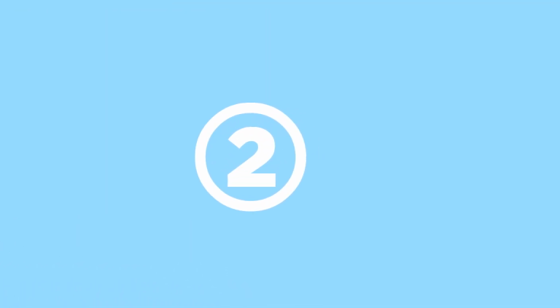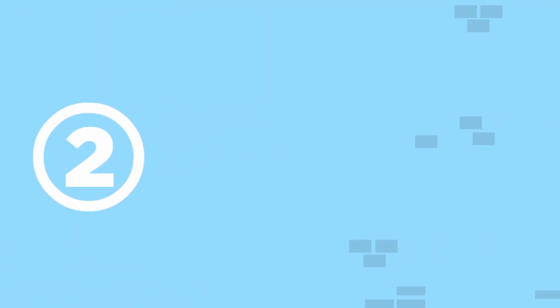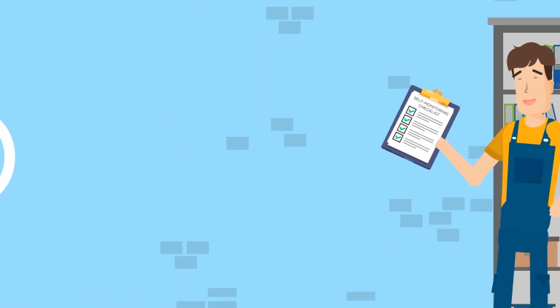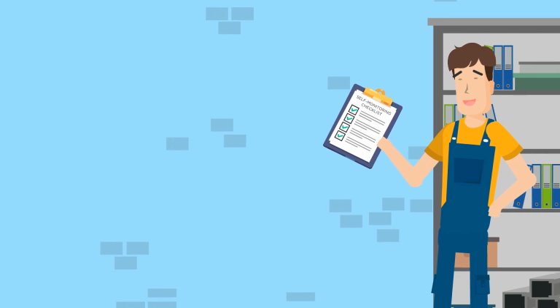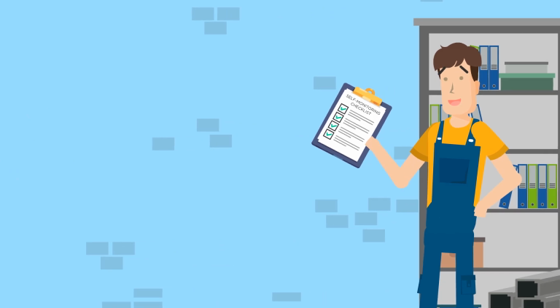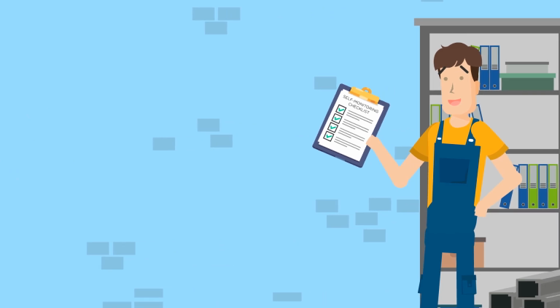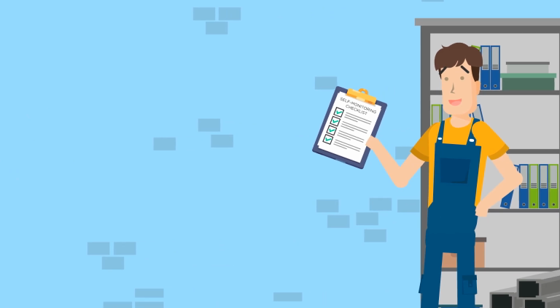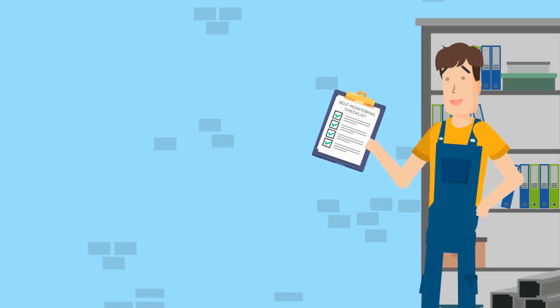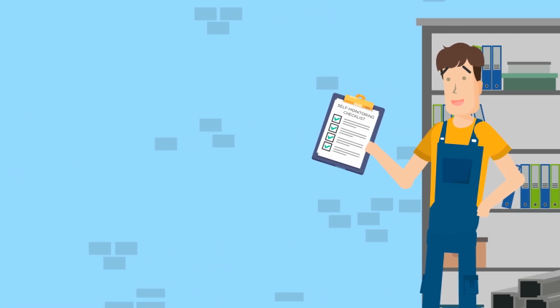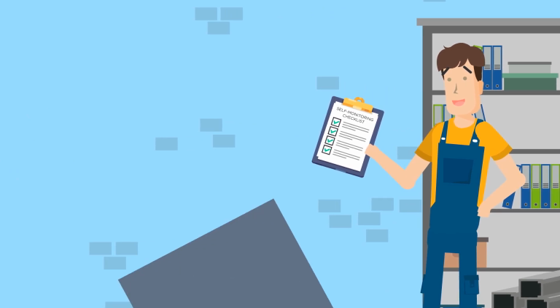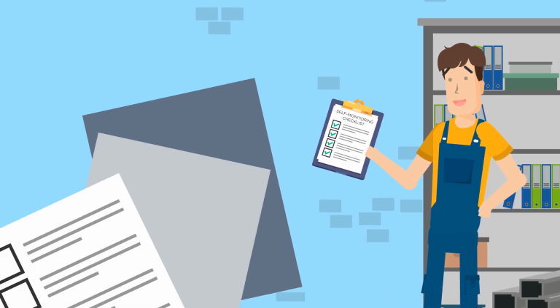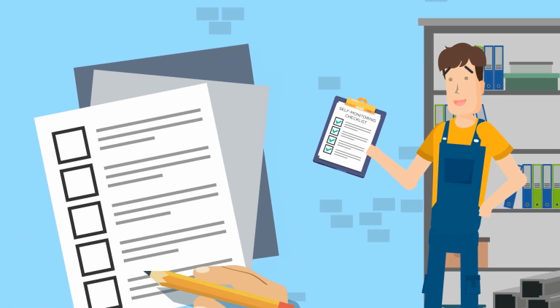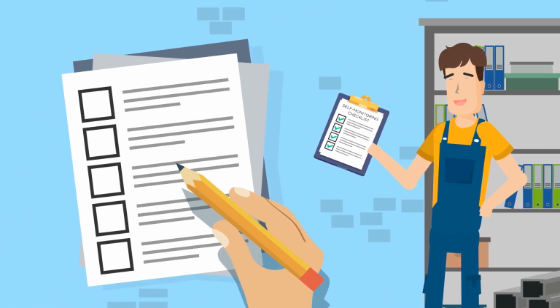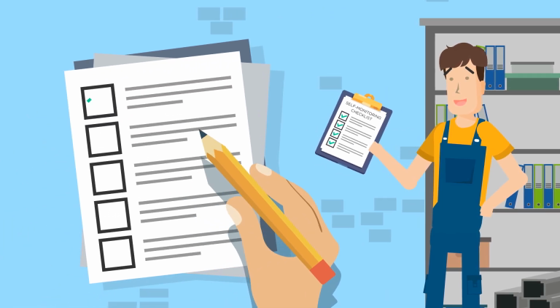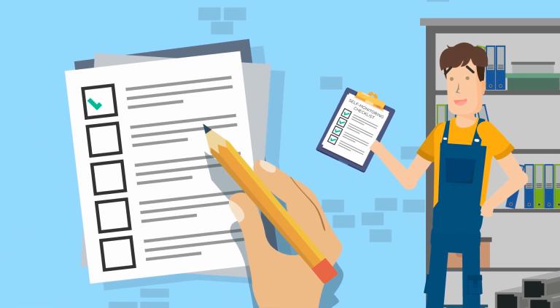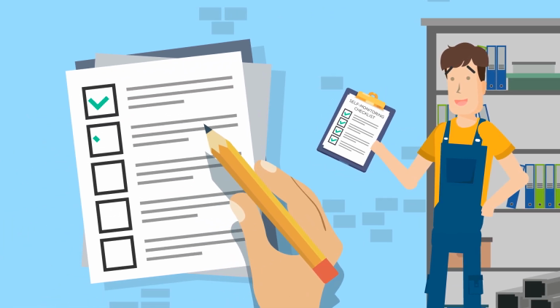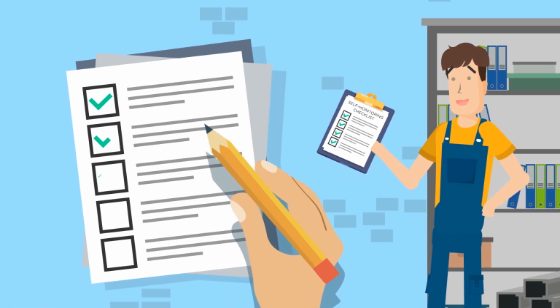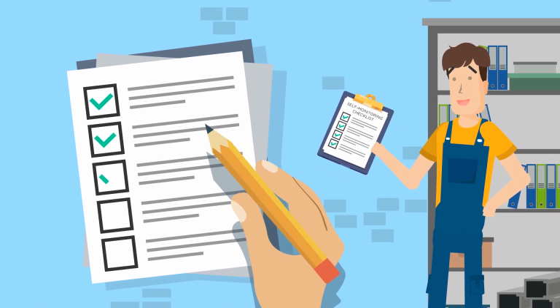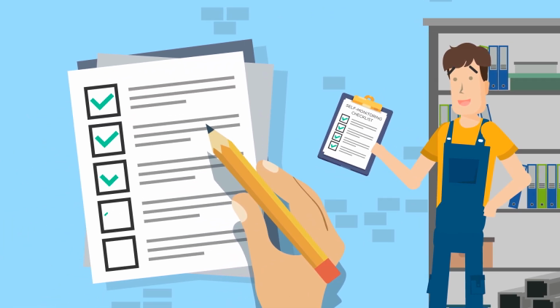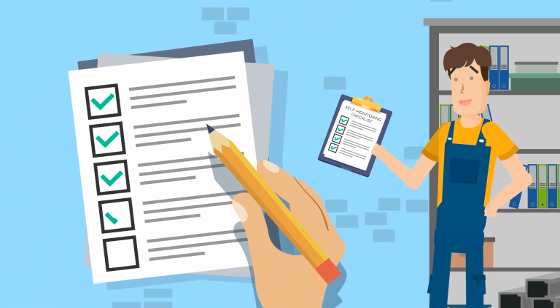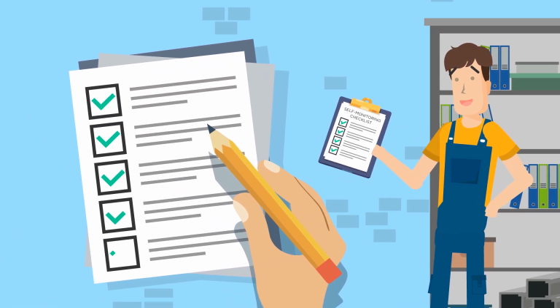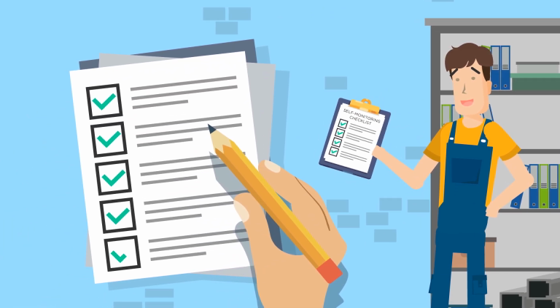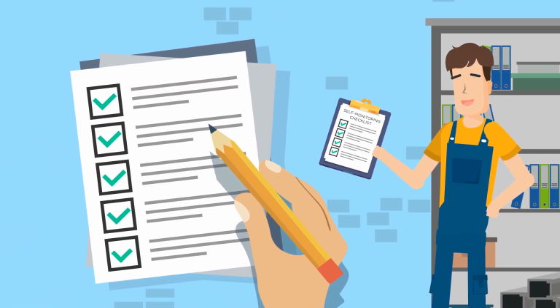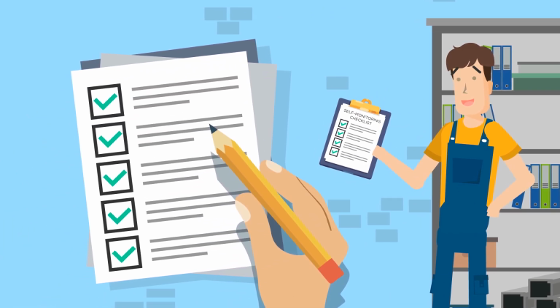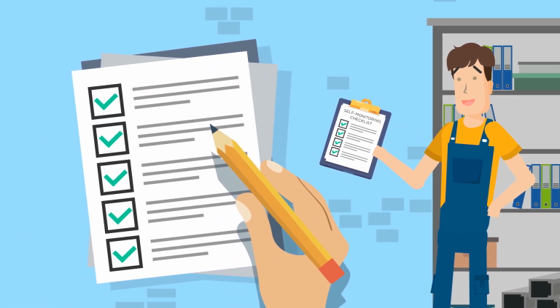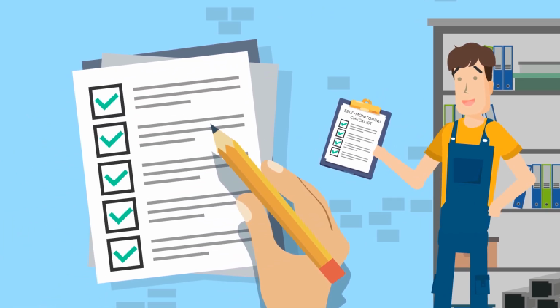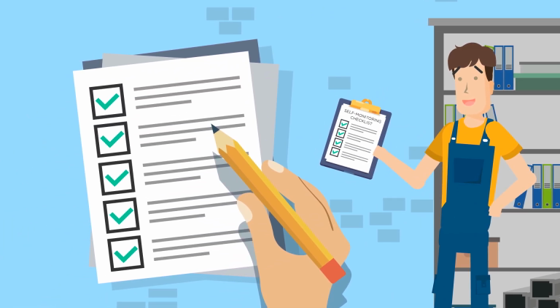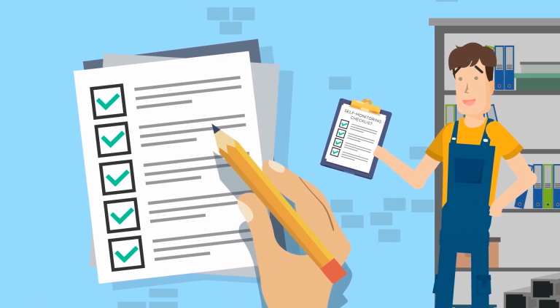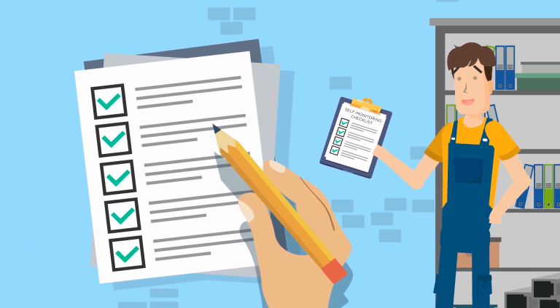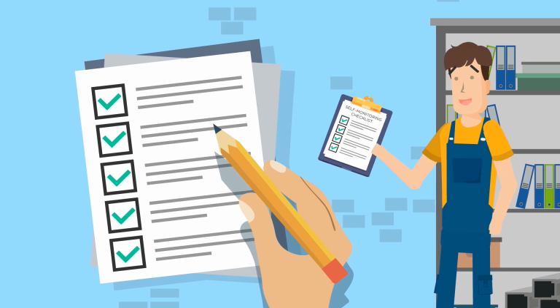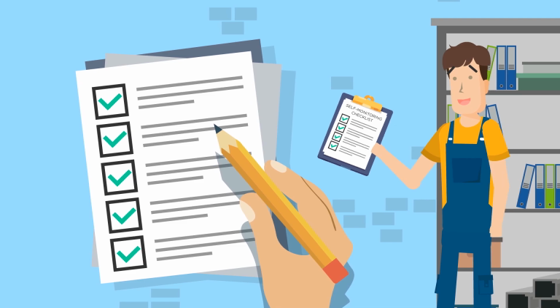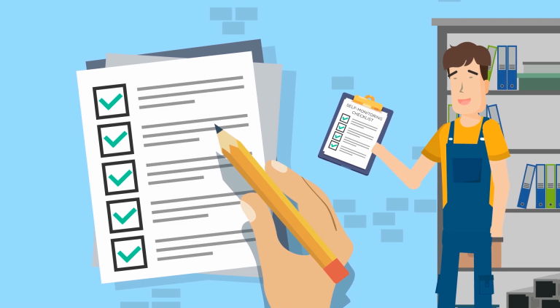Step 2: You introduce an internal check of factory production control, a so-called FPC, which is based on the new standard.